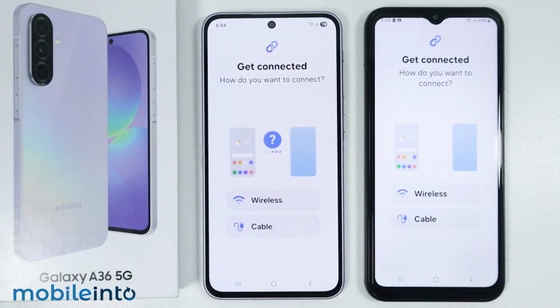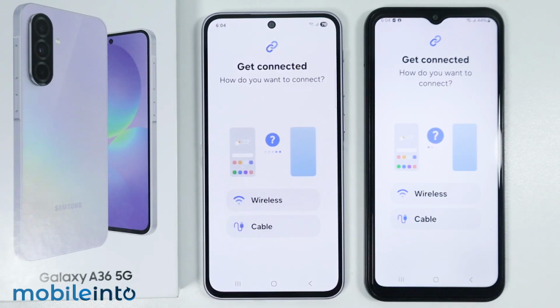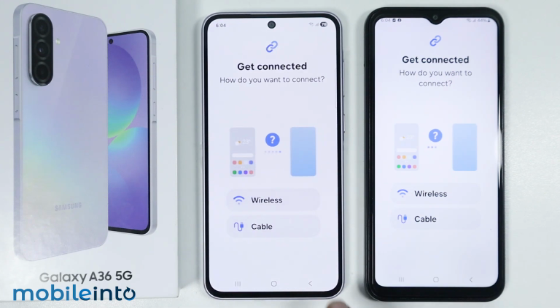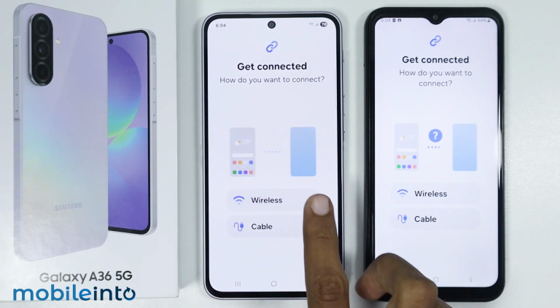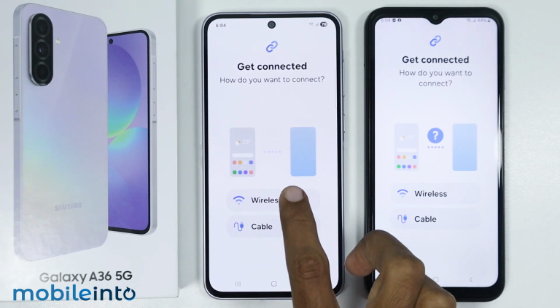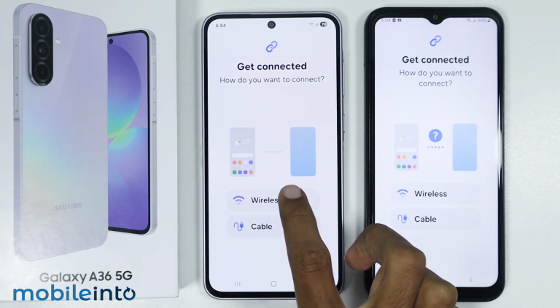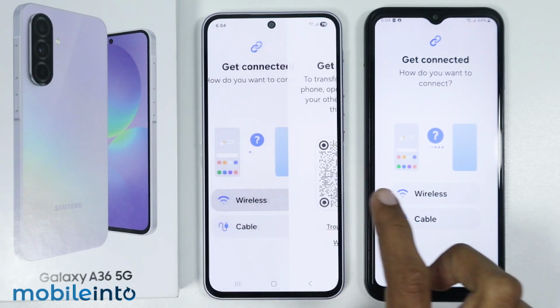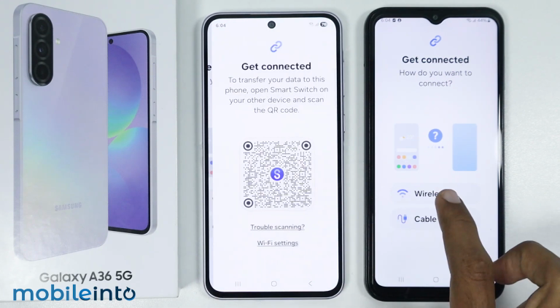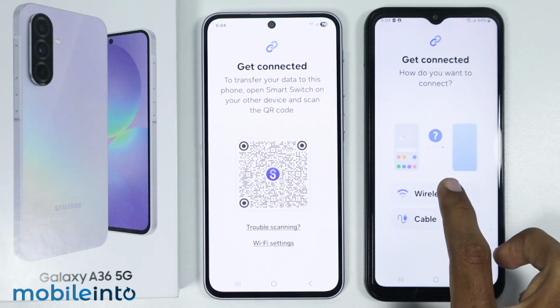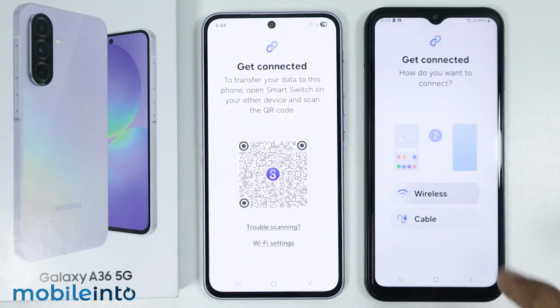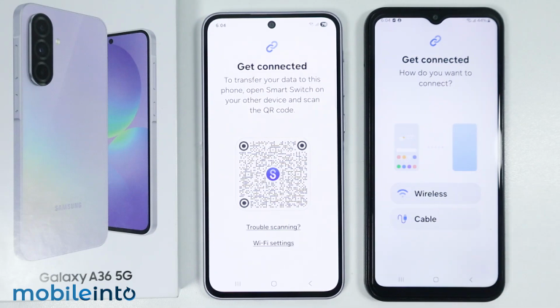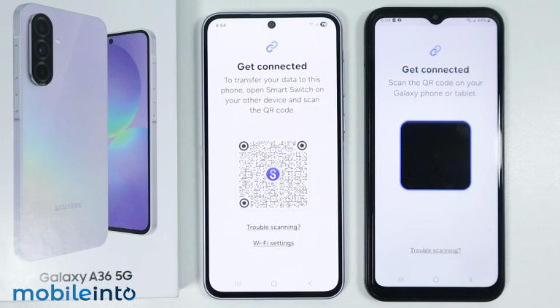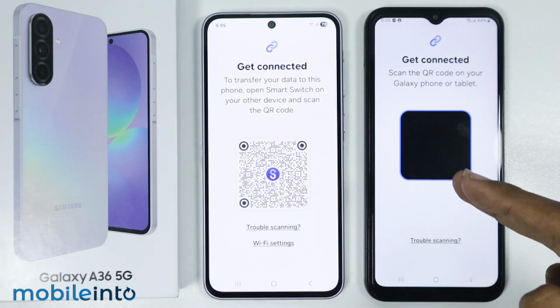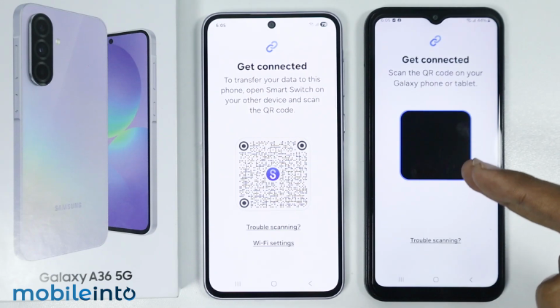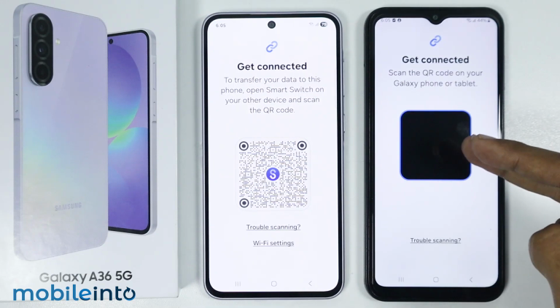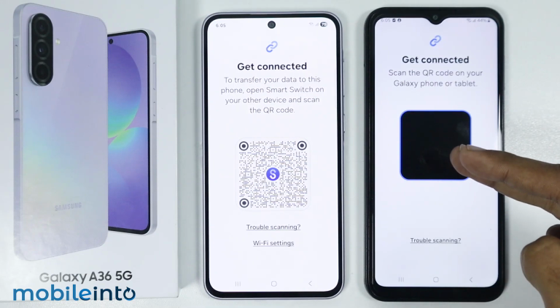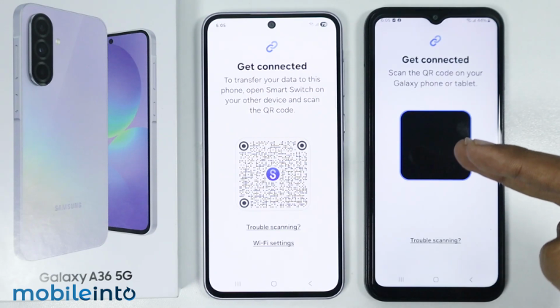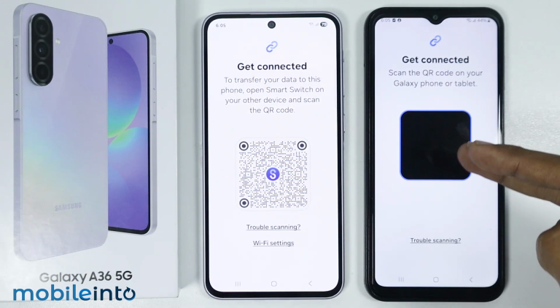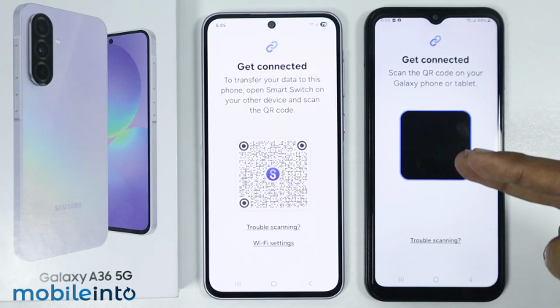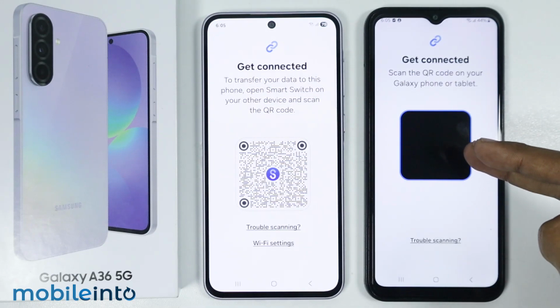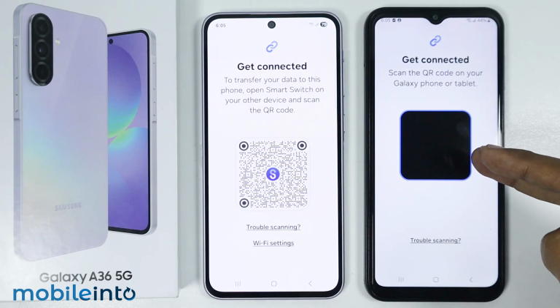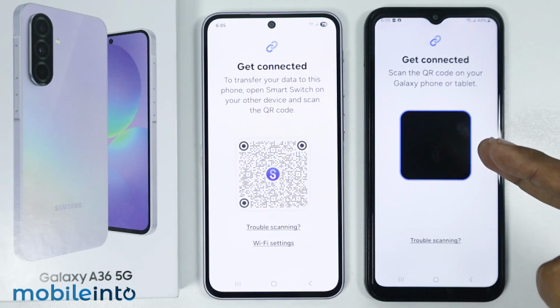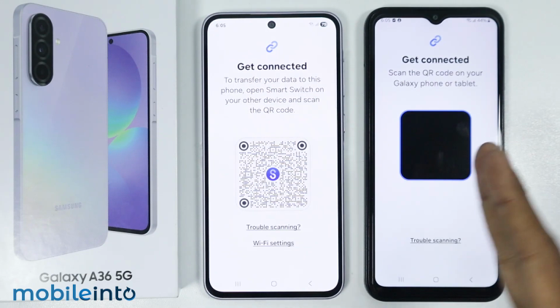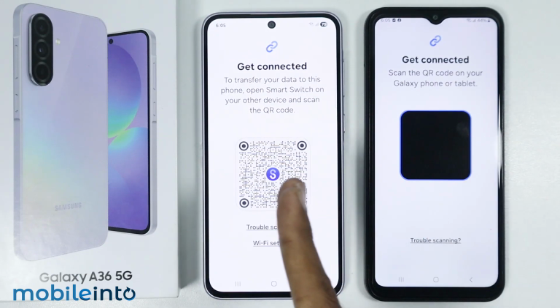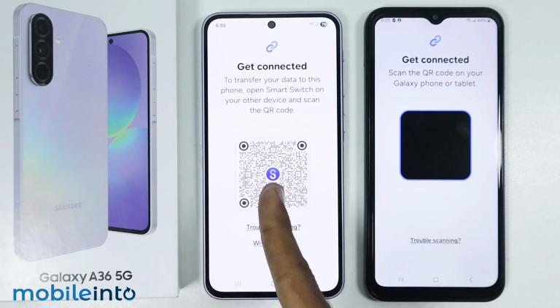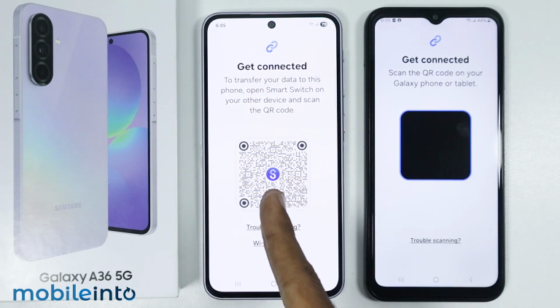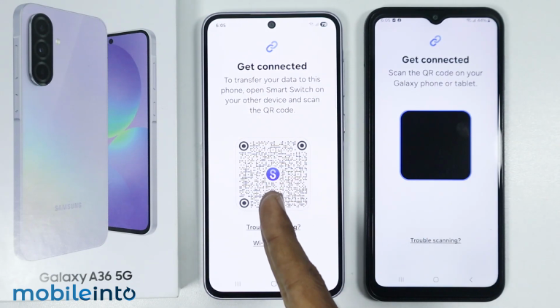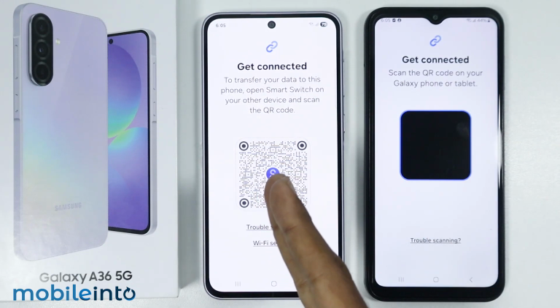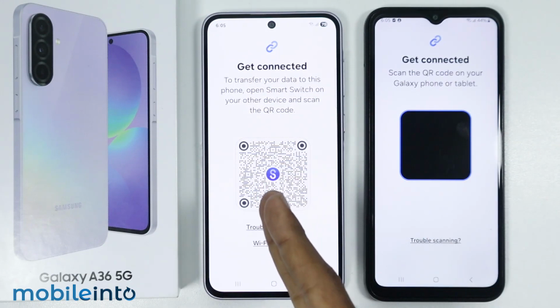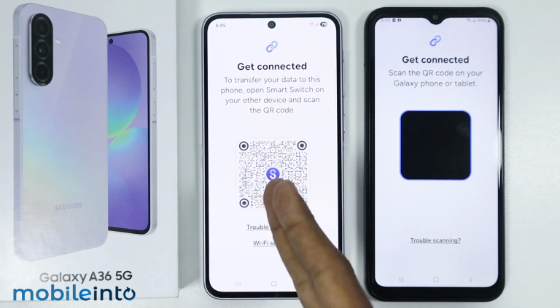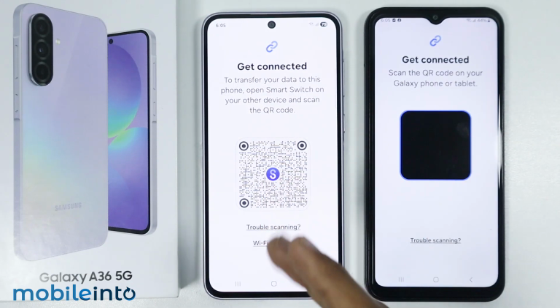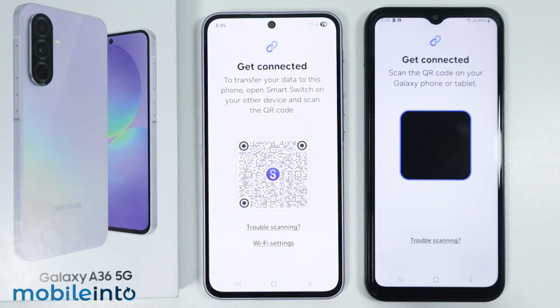Now just tap on wireless. Then use your other phone to scan the QR code displayed on your new phone.